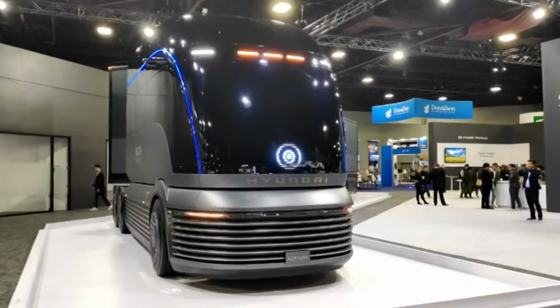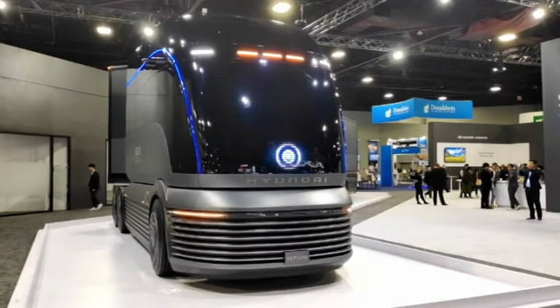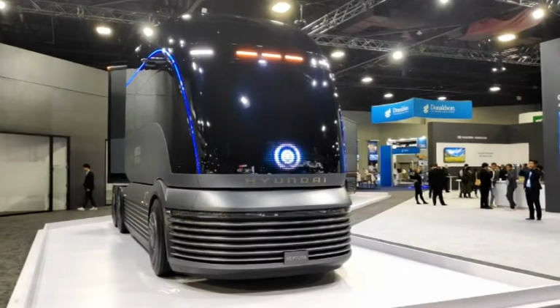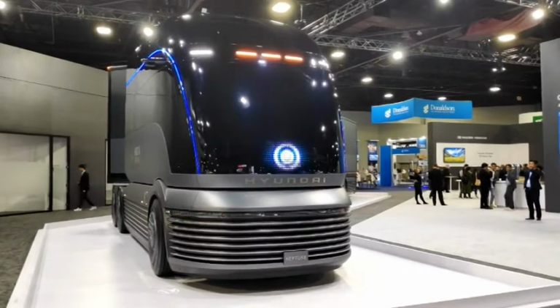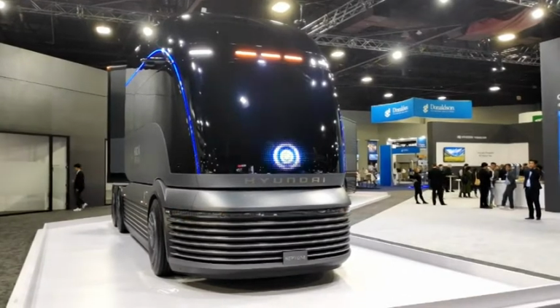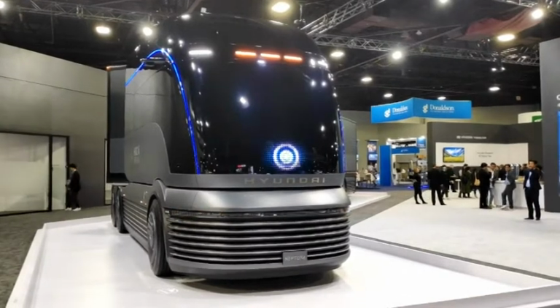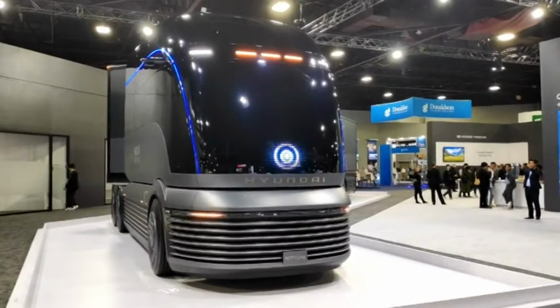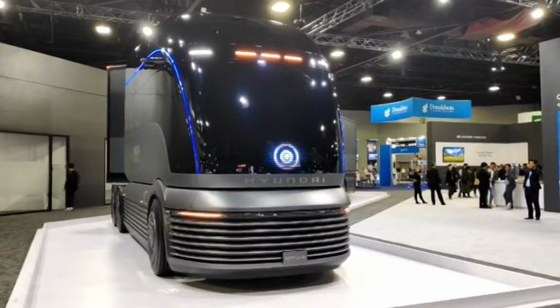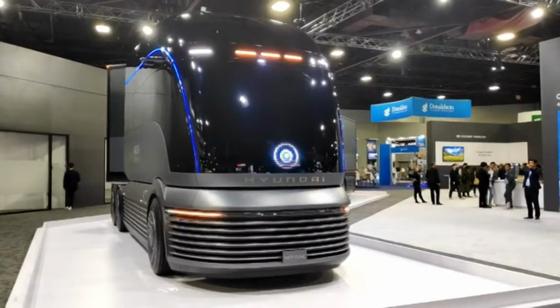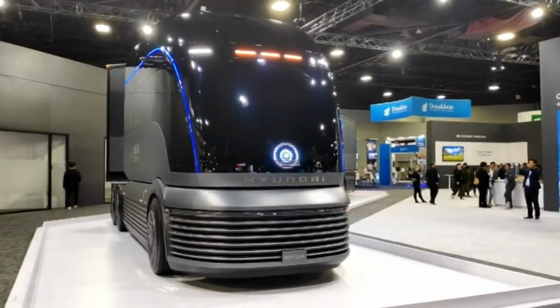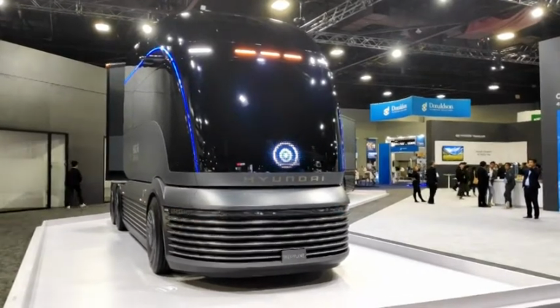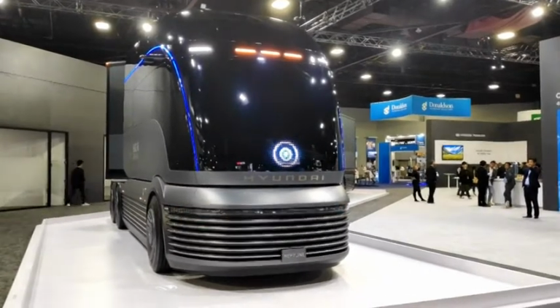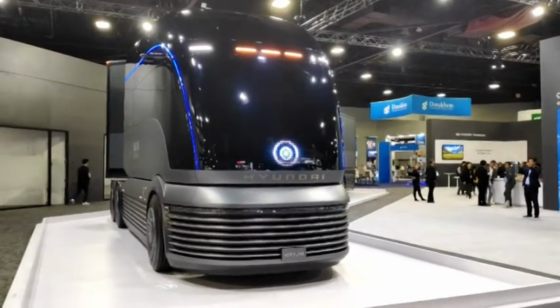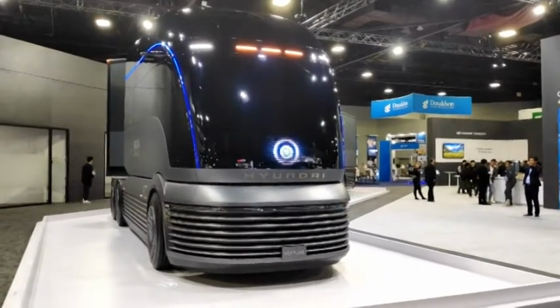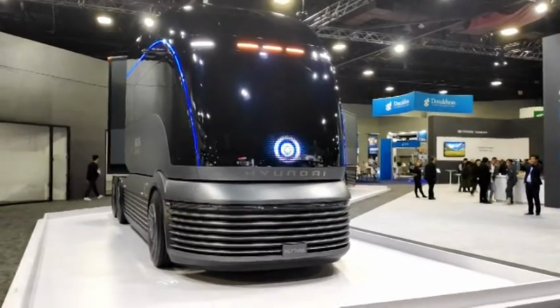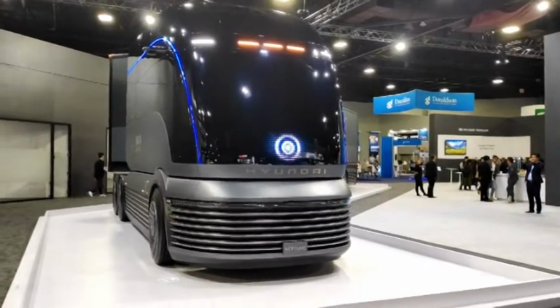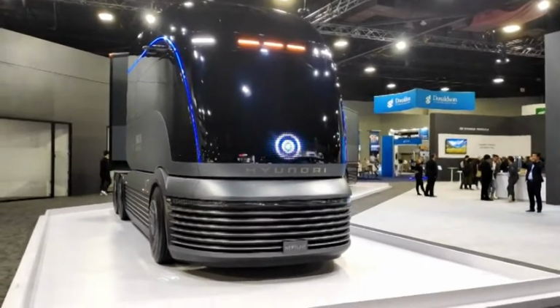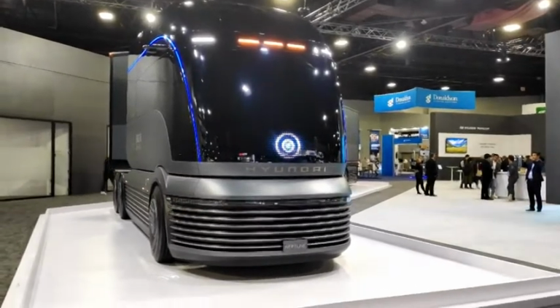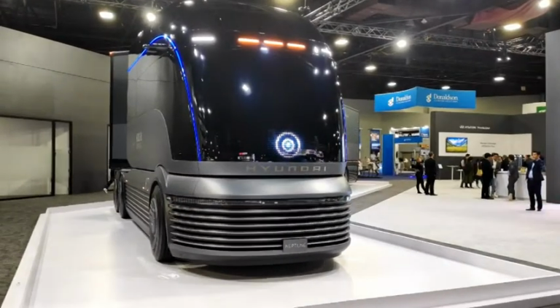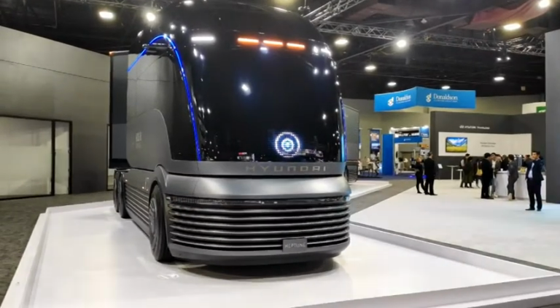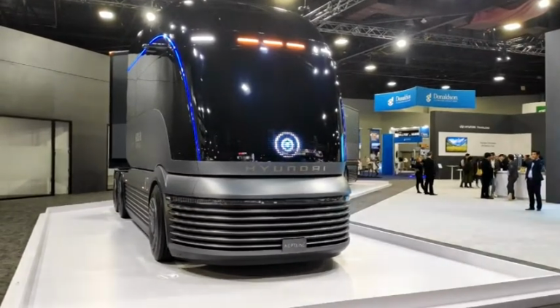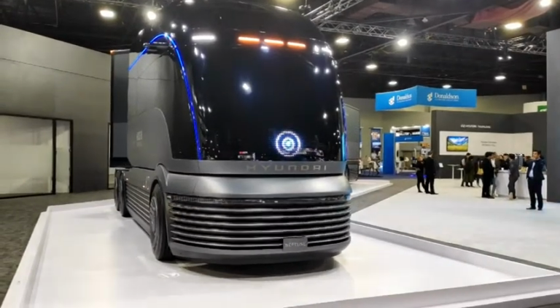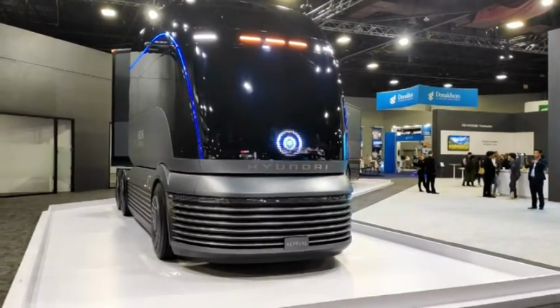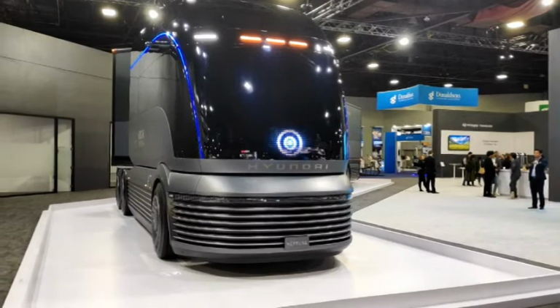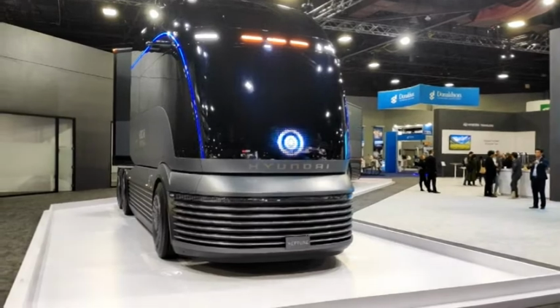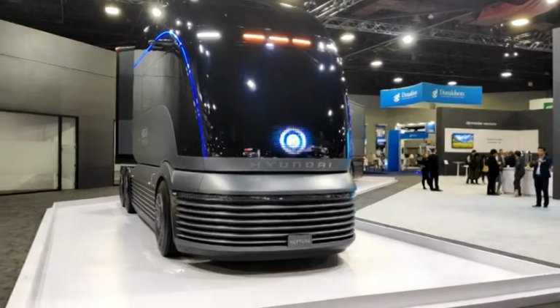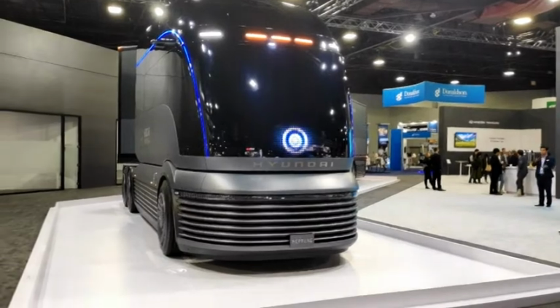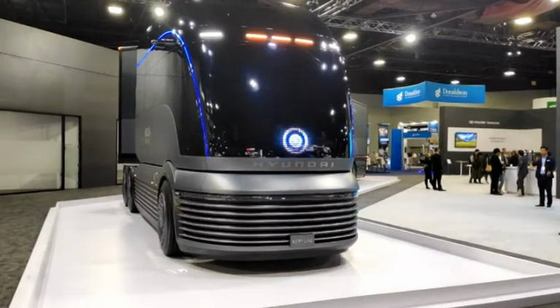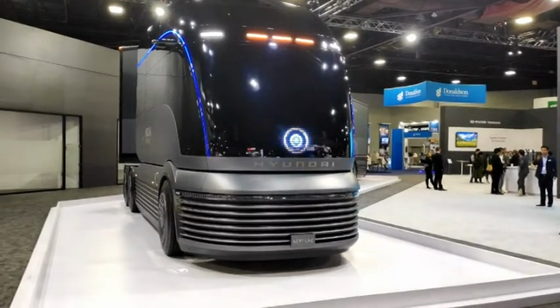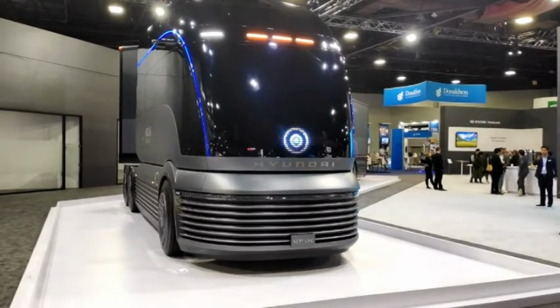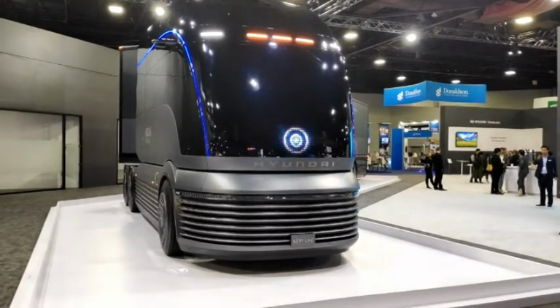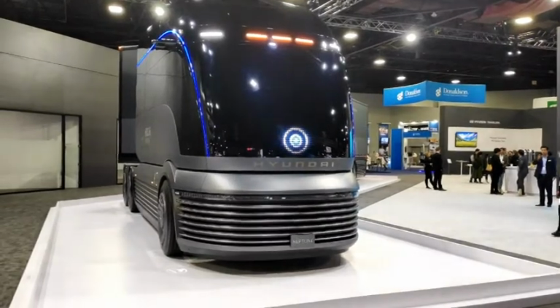Well there we go, that's a look of the future for you — Hyundai and the HDC6, the Neptune Tract Unit.